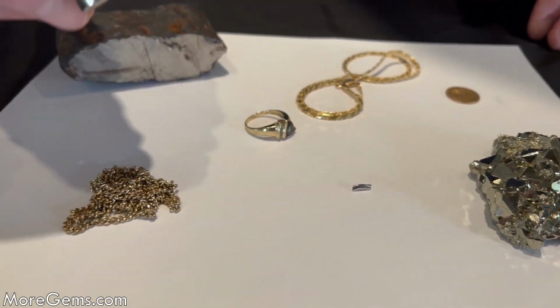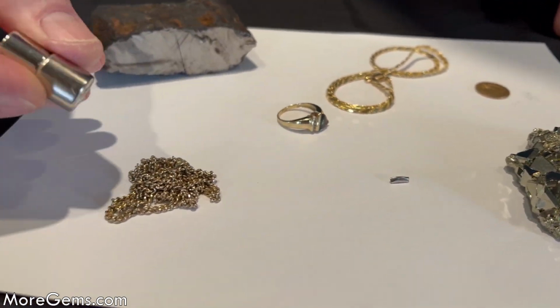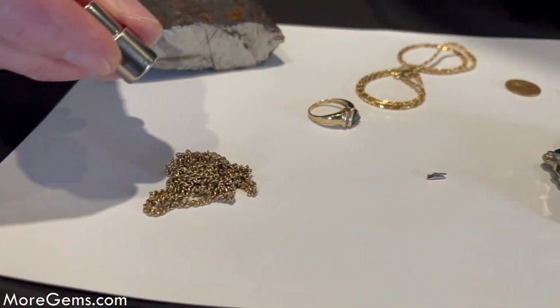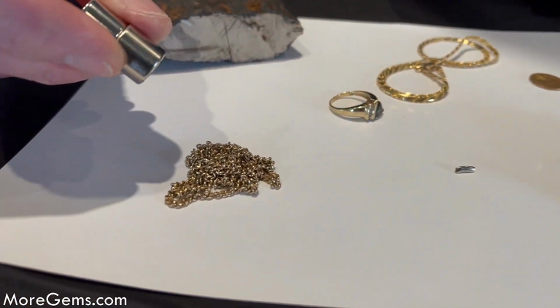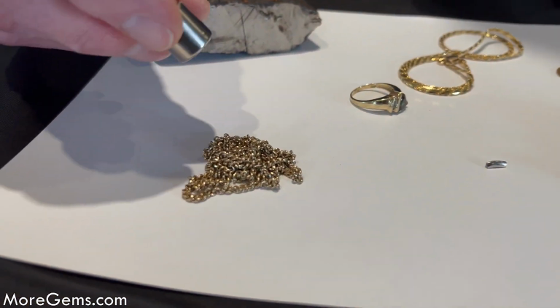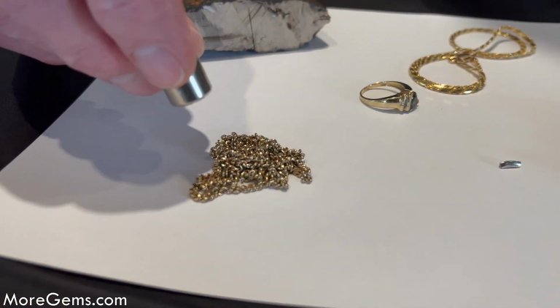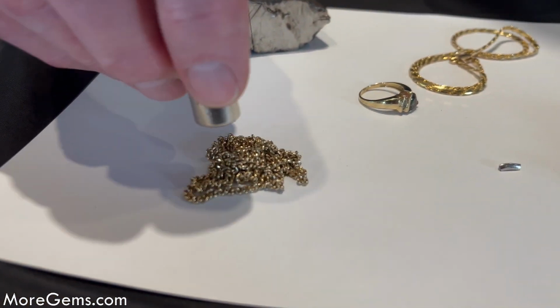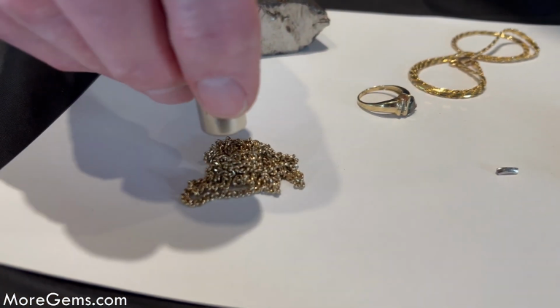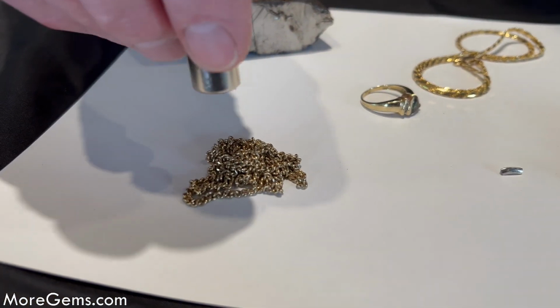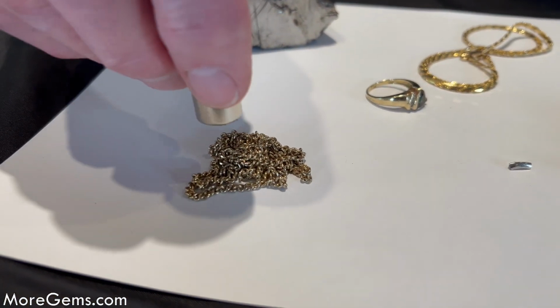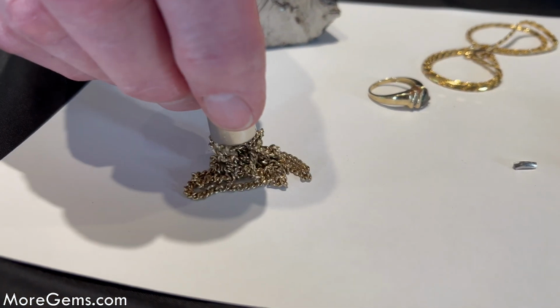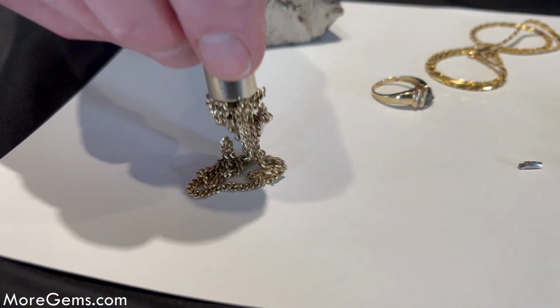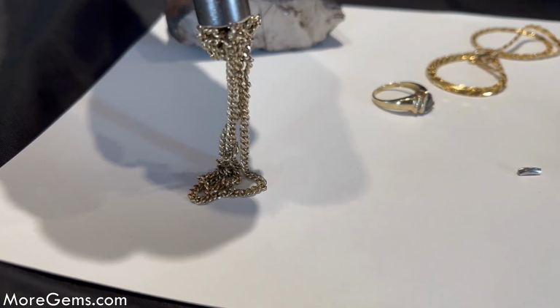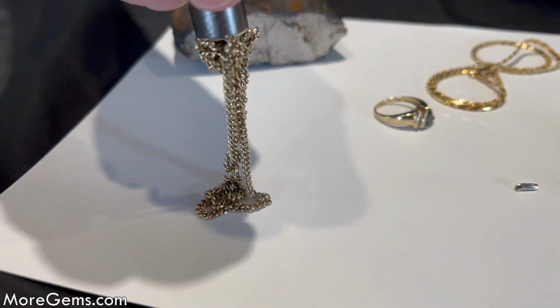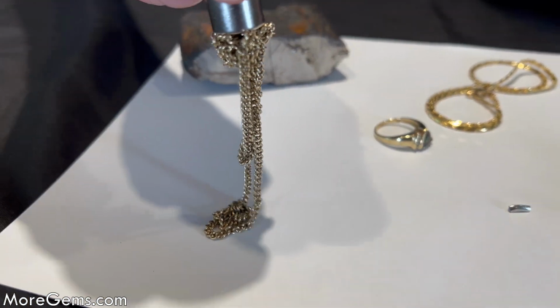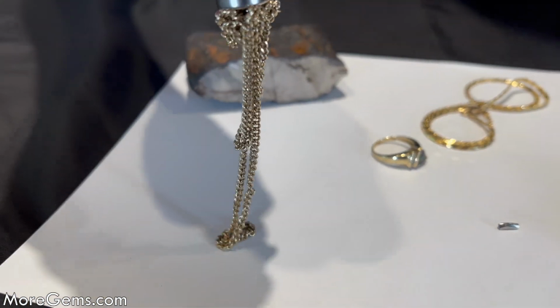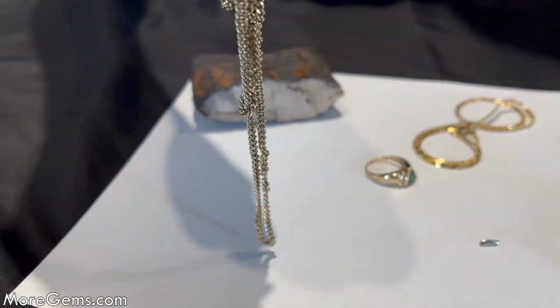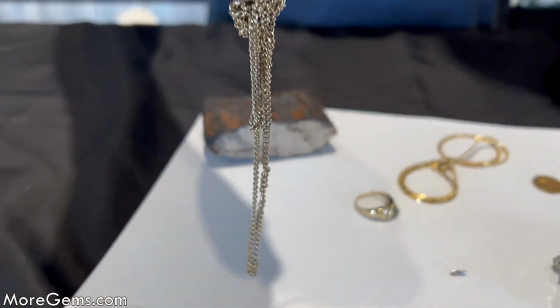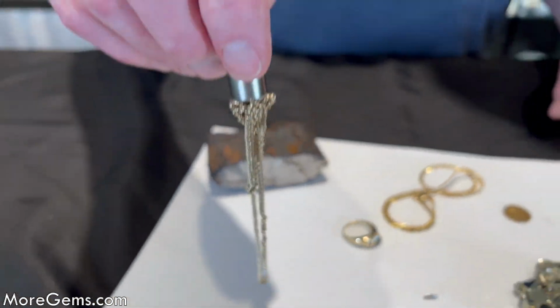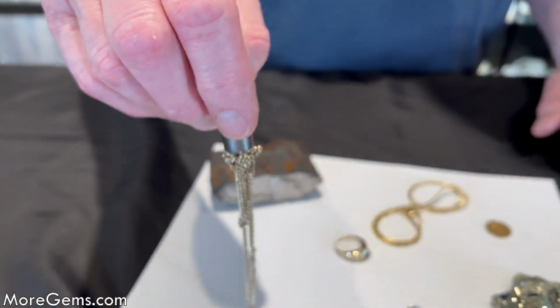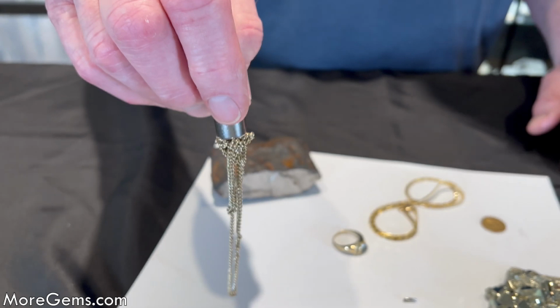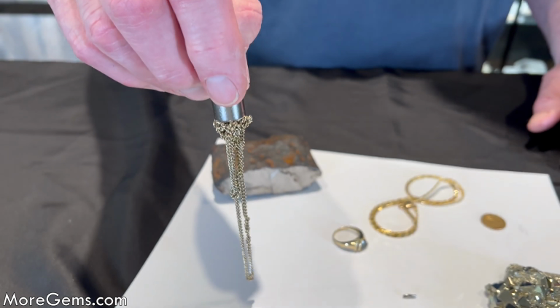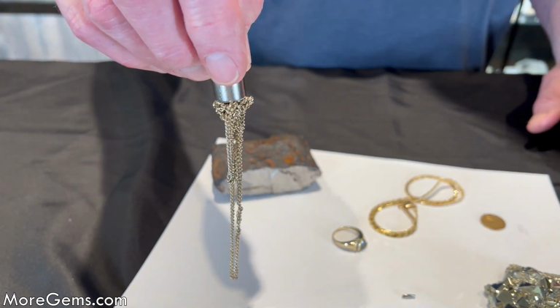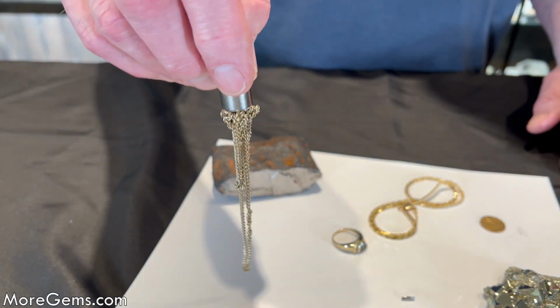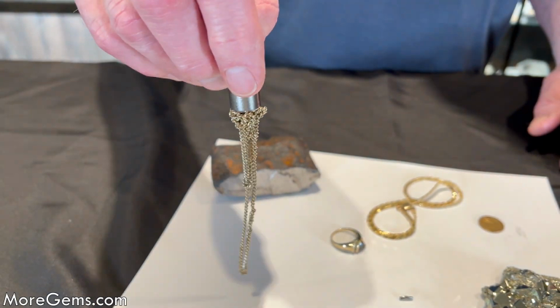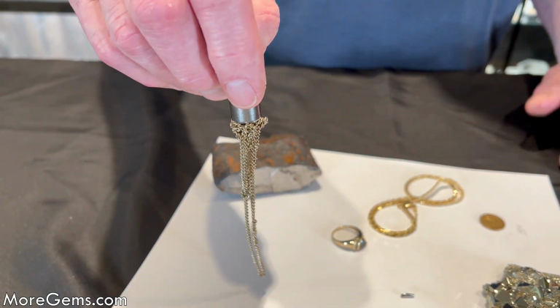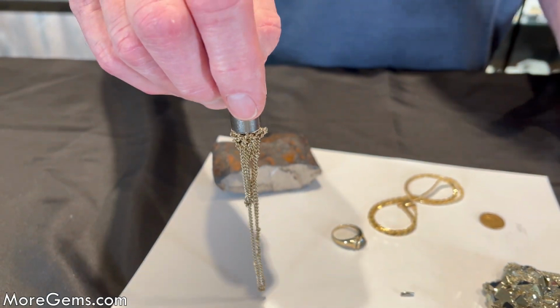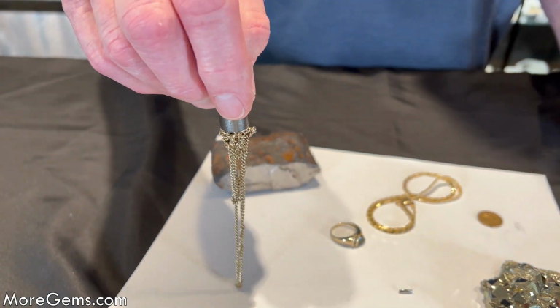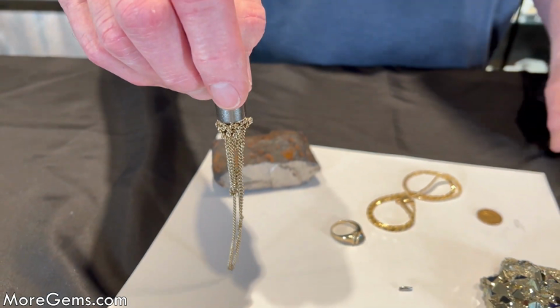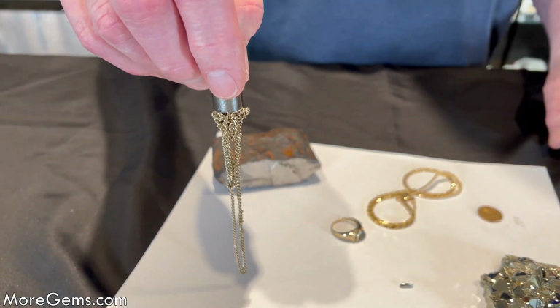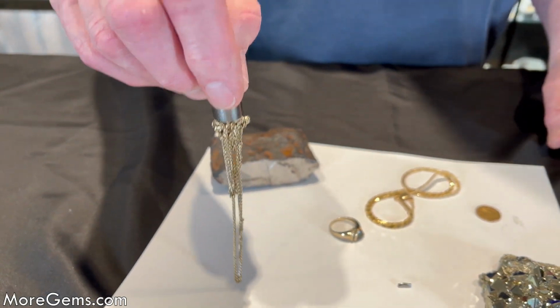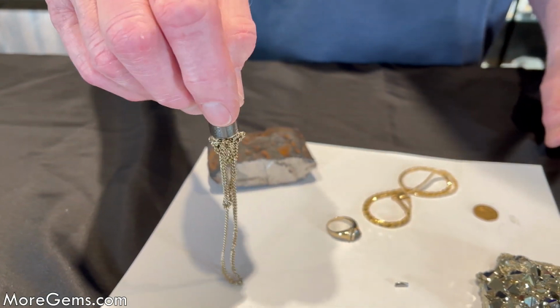So here's an unknown metal. Definitely magnetic, so we know it's not gold.